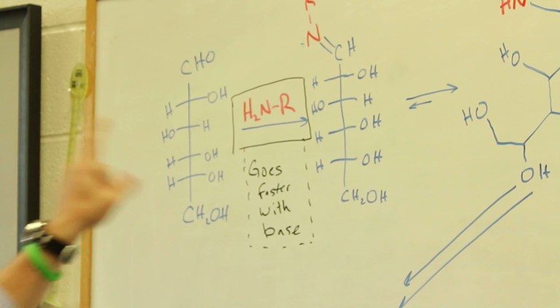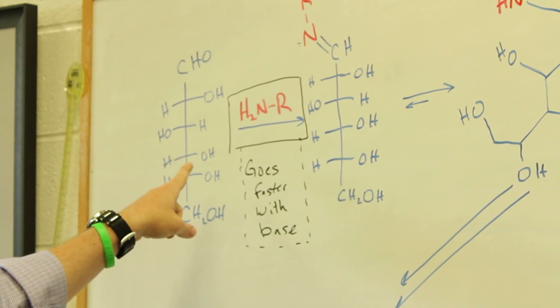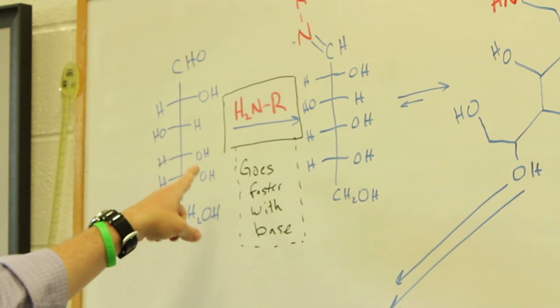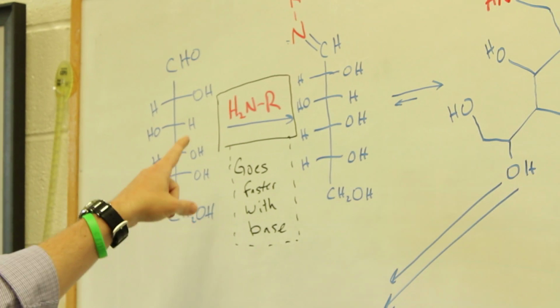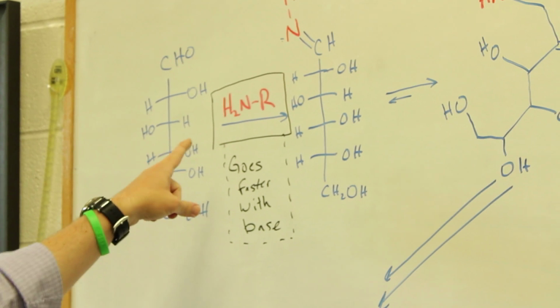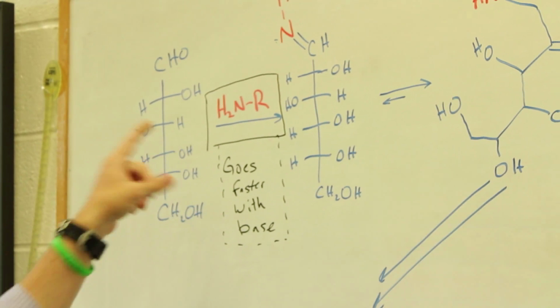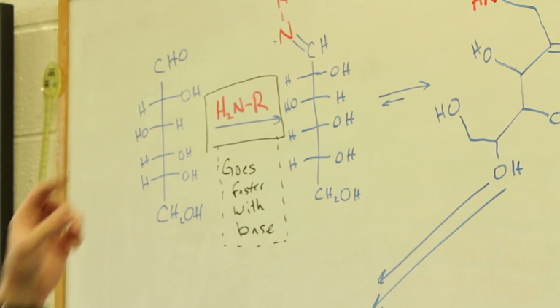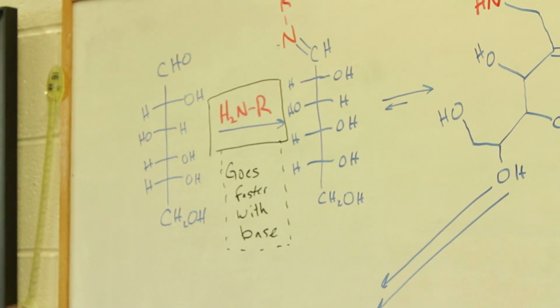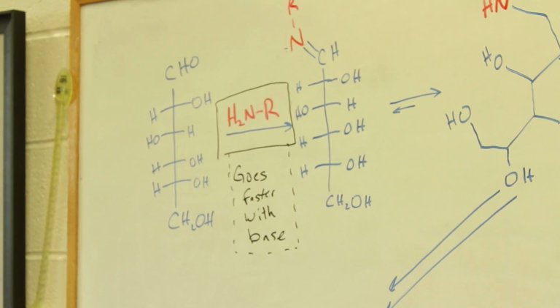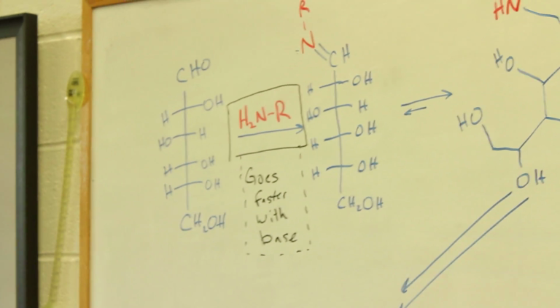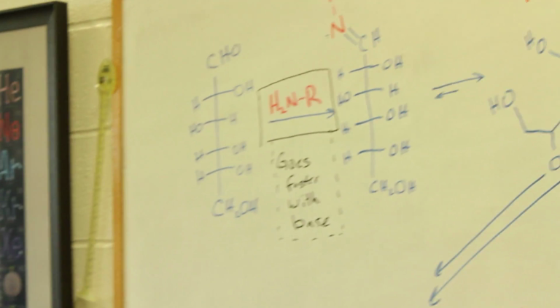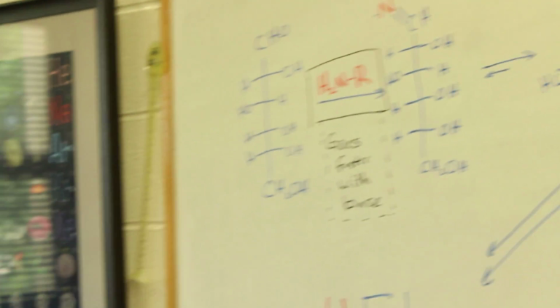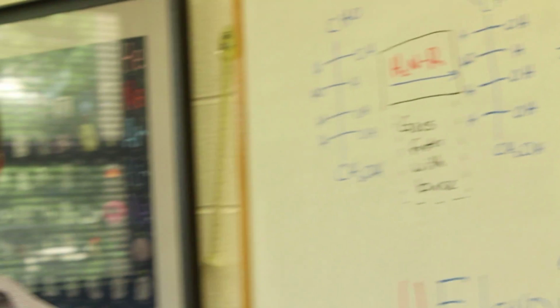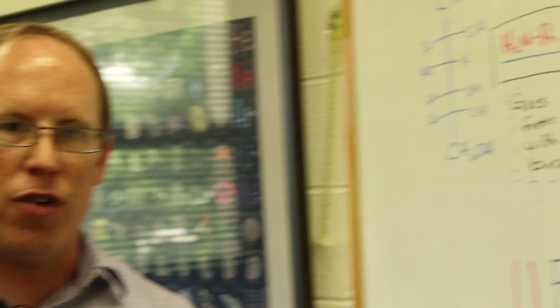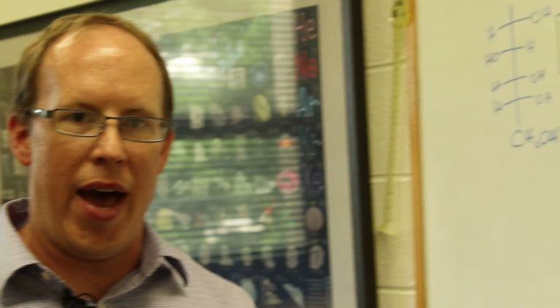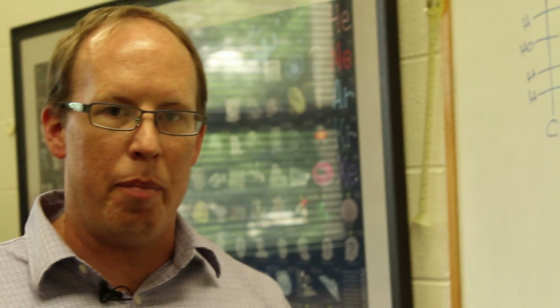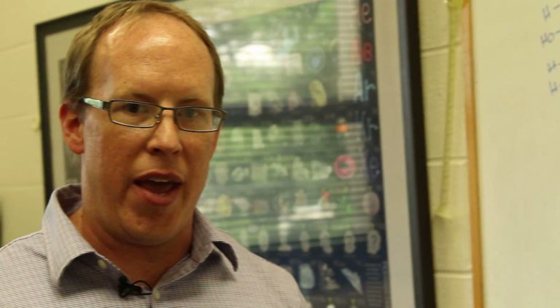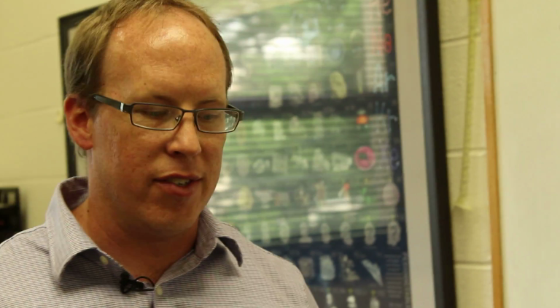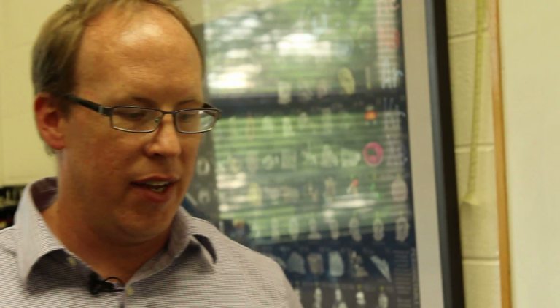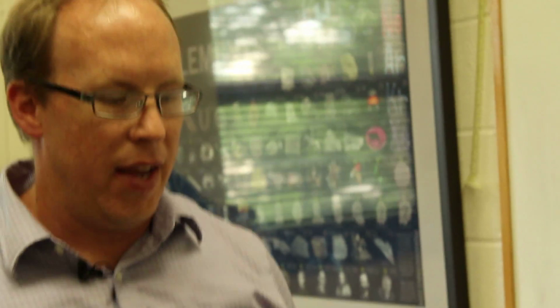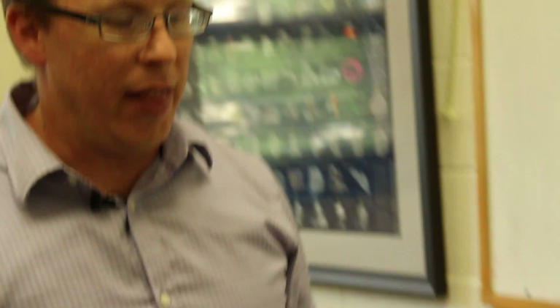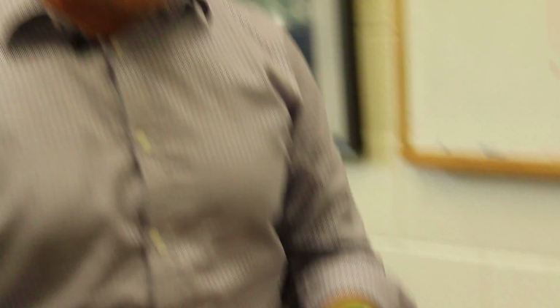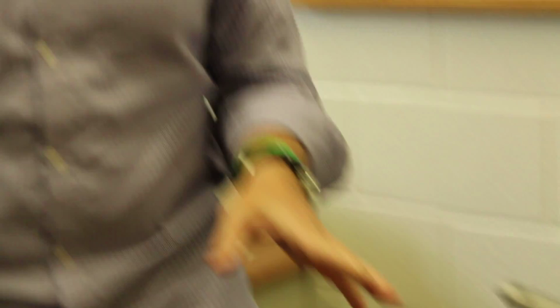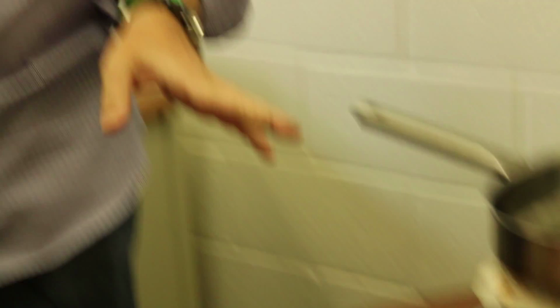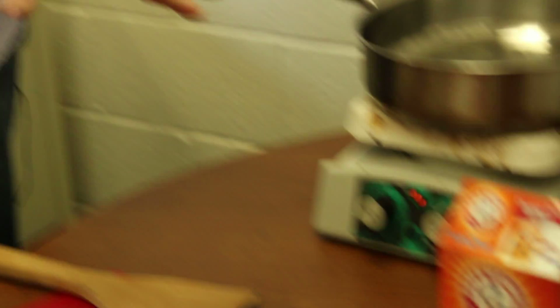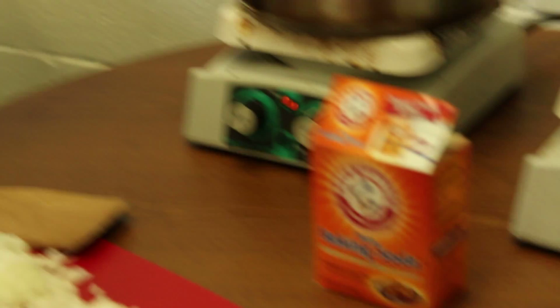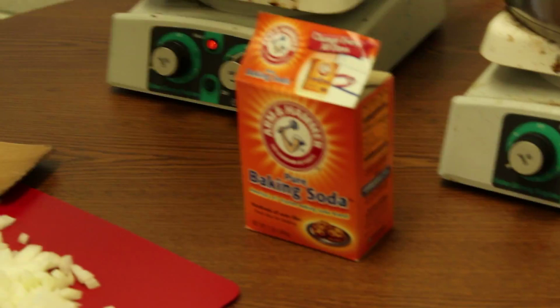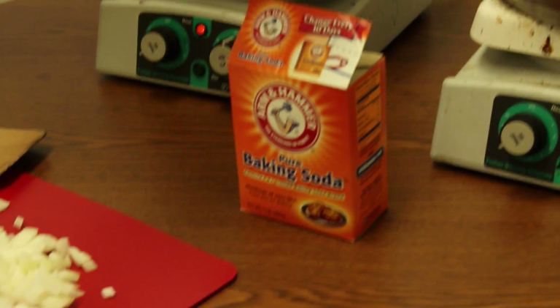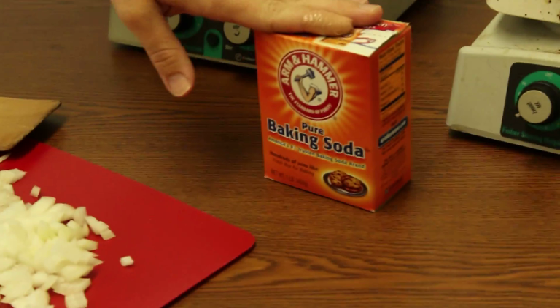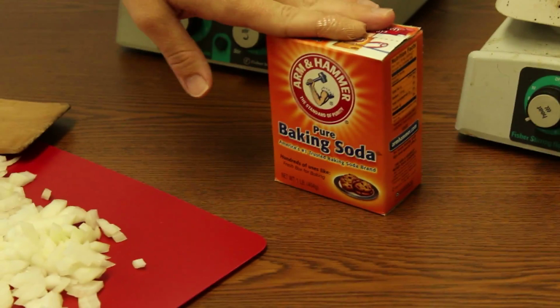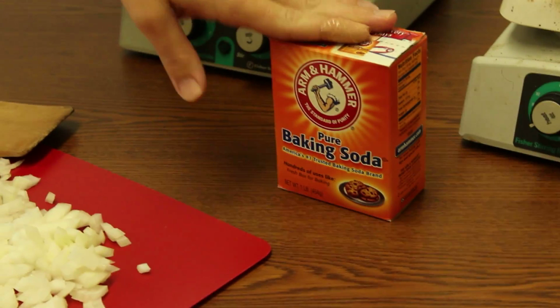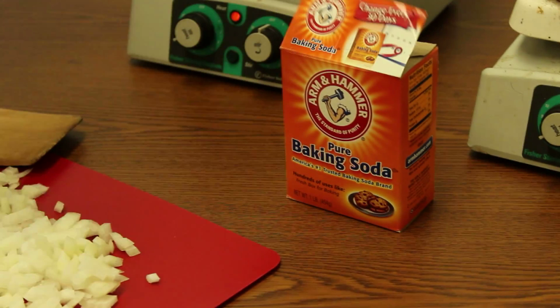This first reaction goes a lot faster if you add a base. And the base that we're going to use to do this is baking soda.